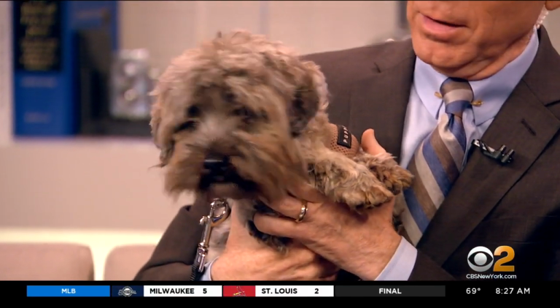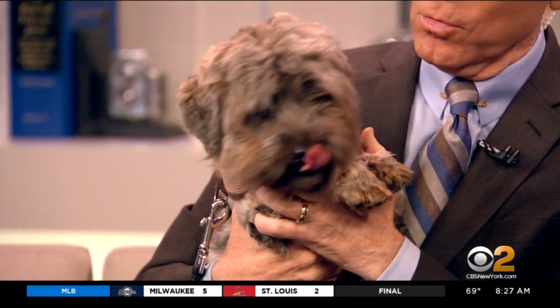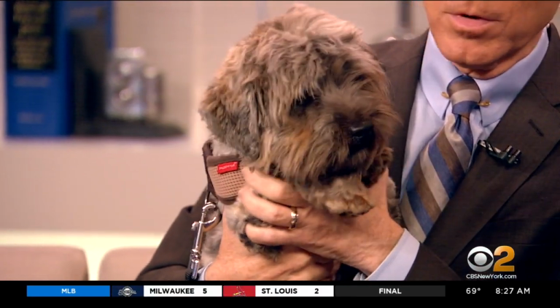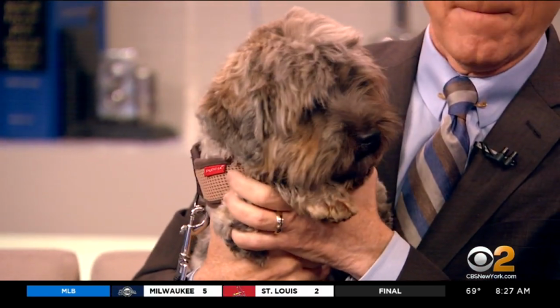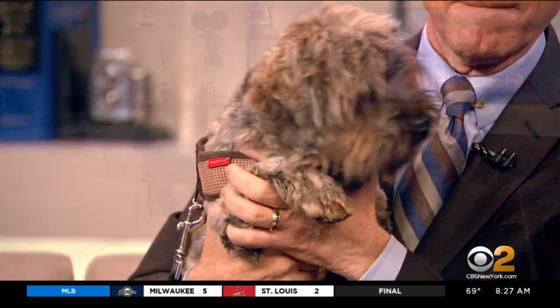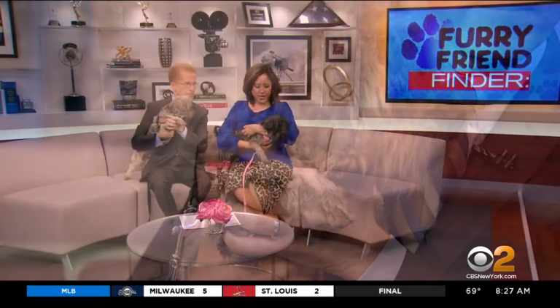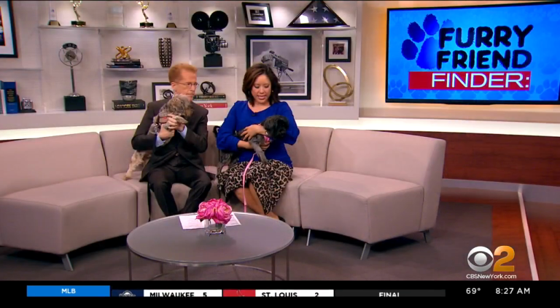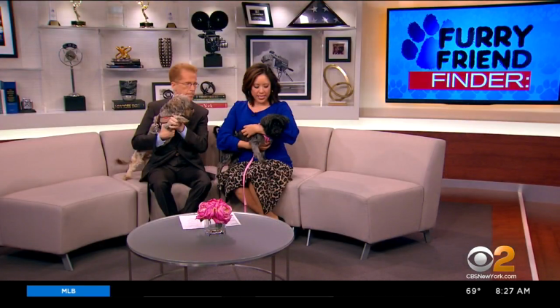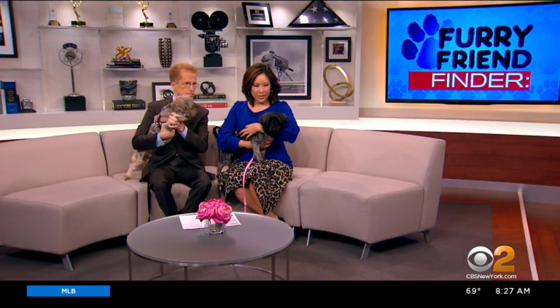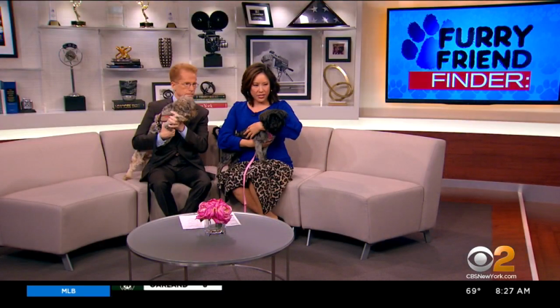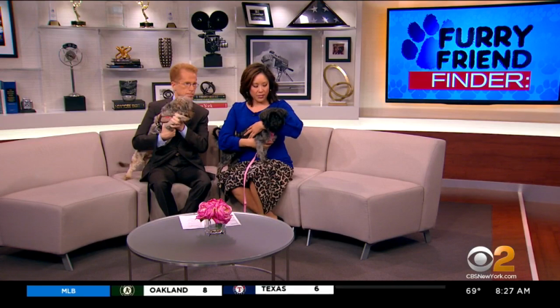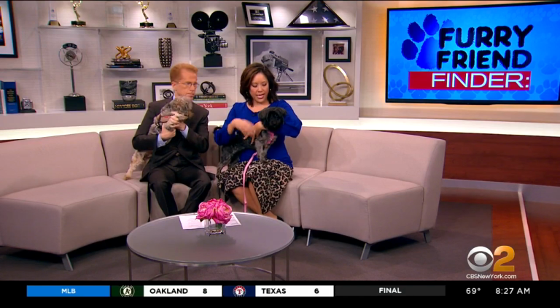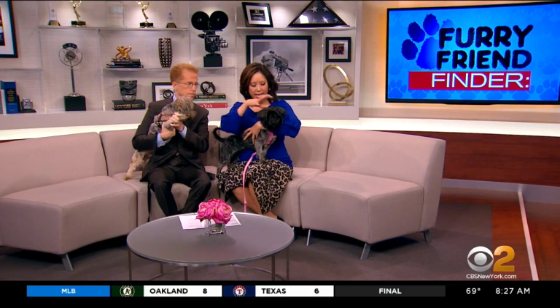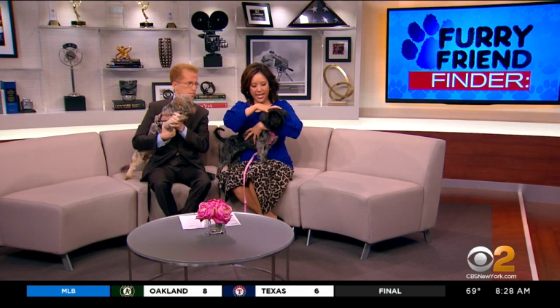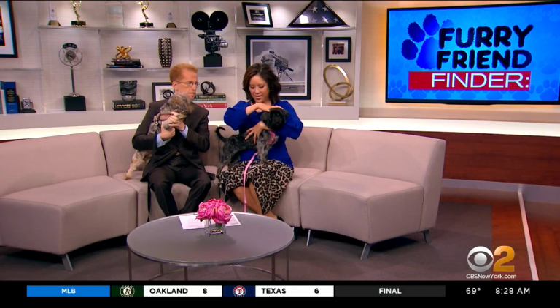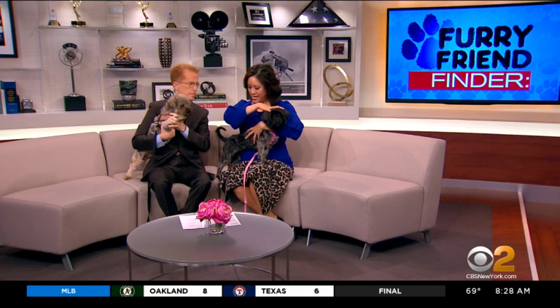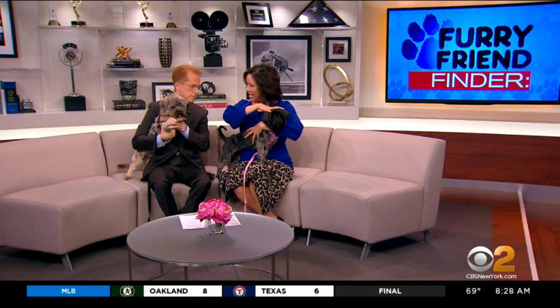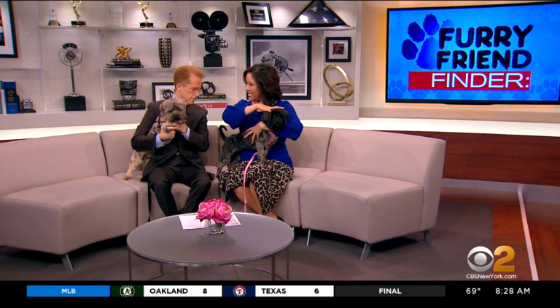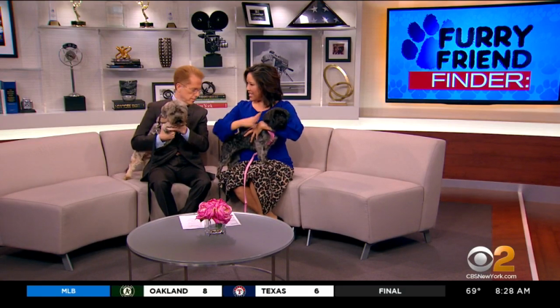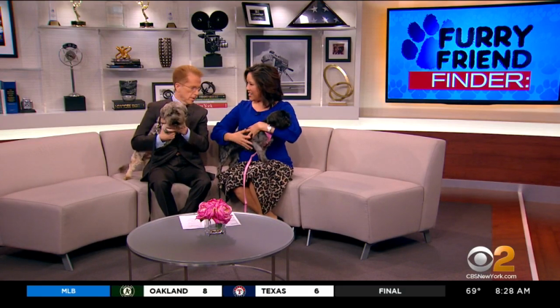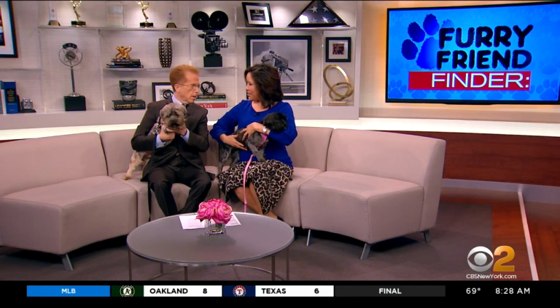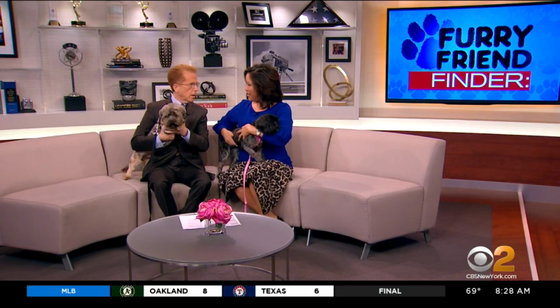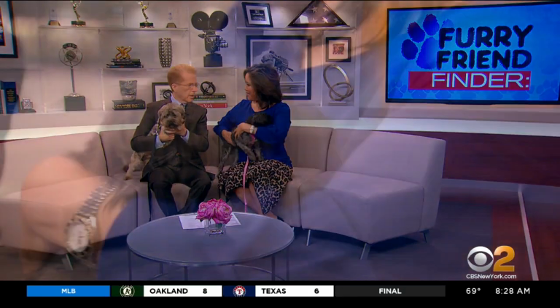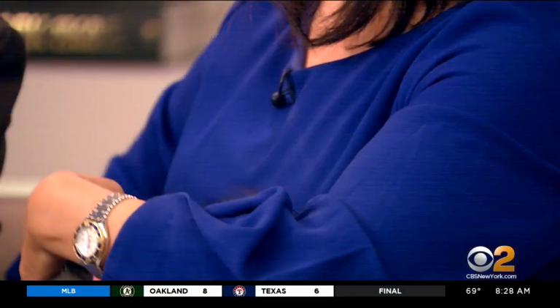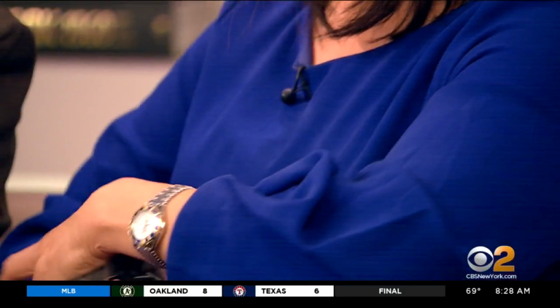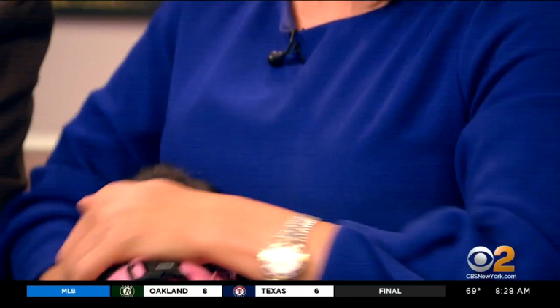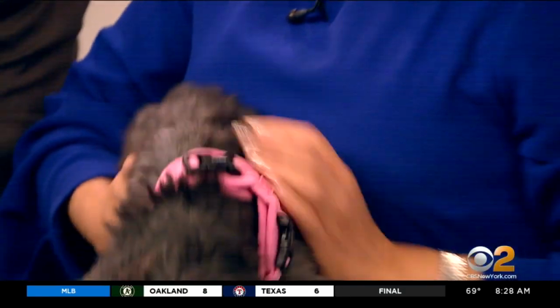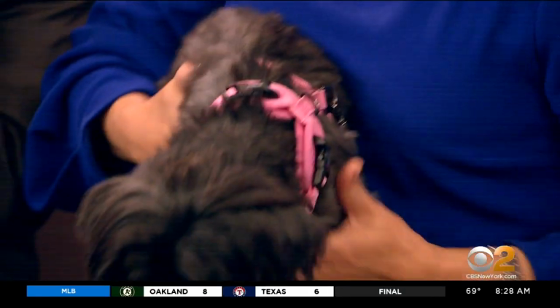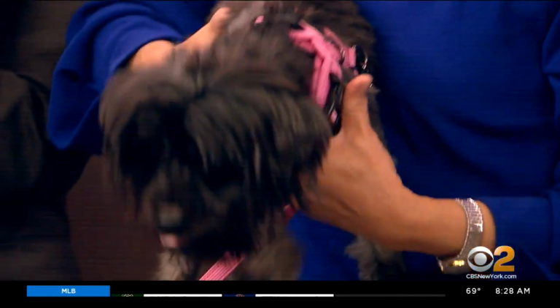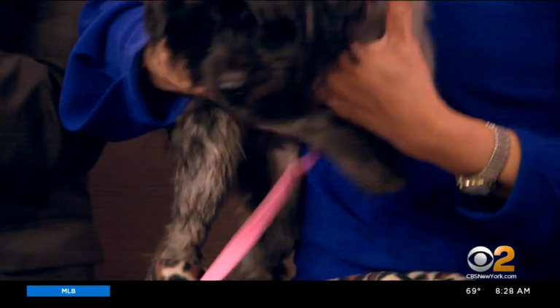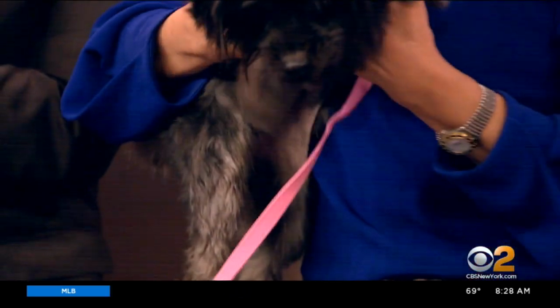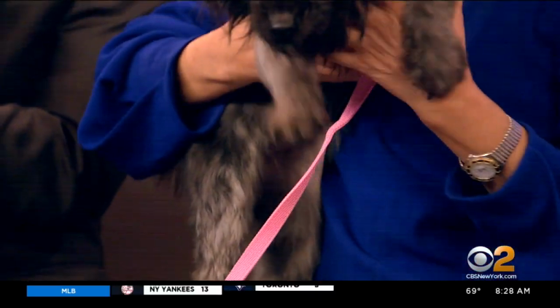You know what's so funny about Baby? It's like somebody took a black head and stuck it on another body of the dog. She's a two-tone. She's really cute.